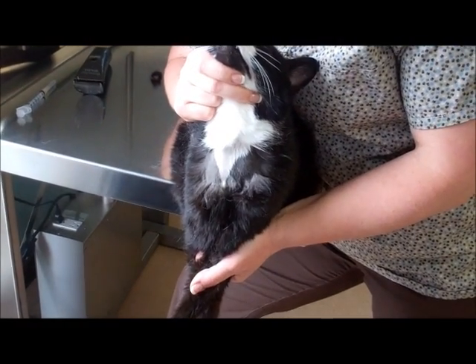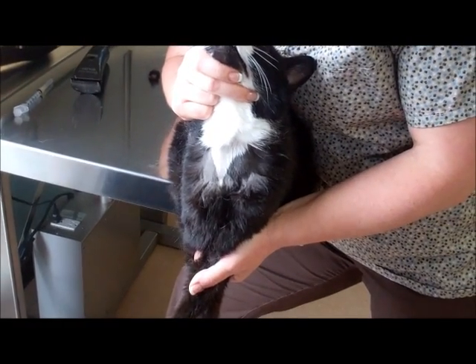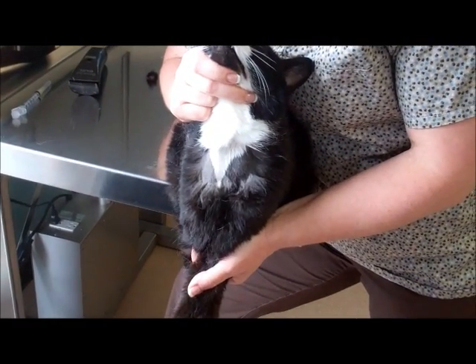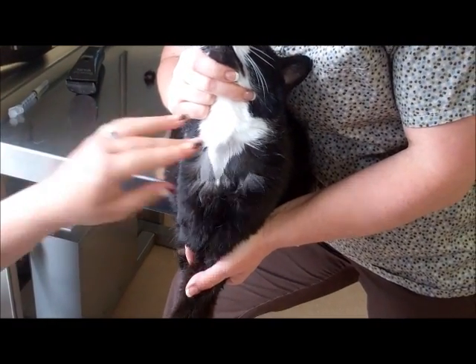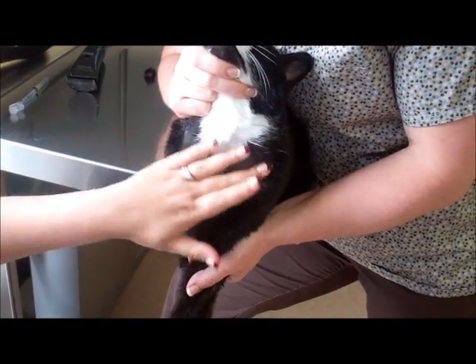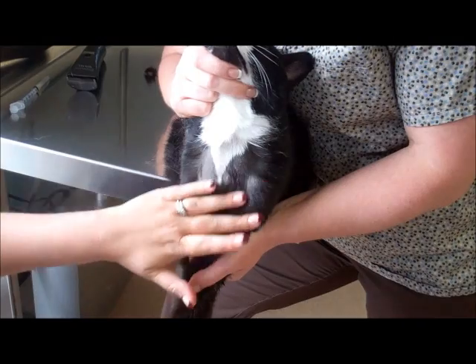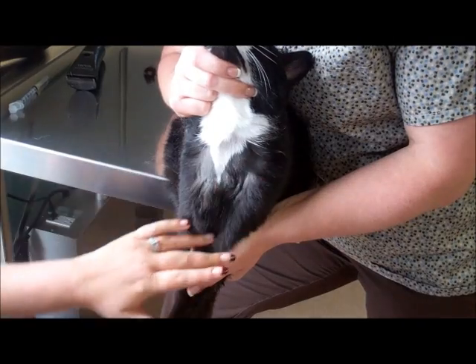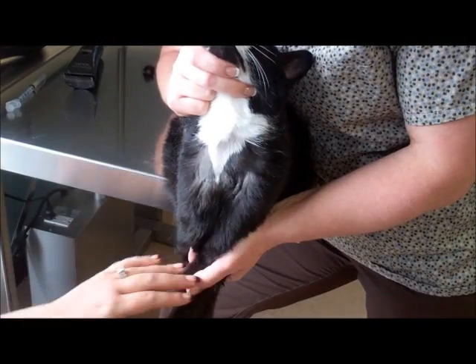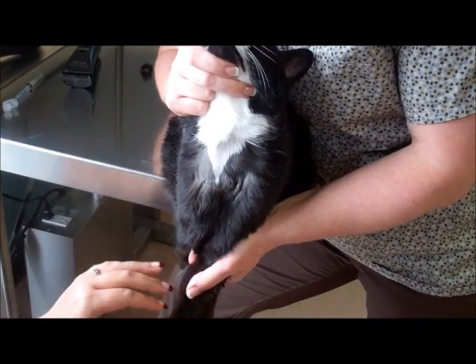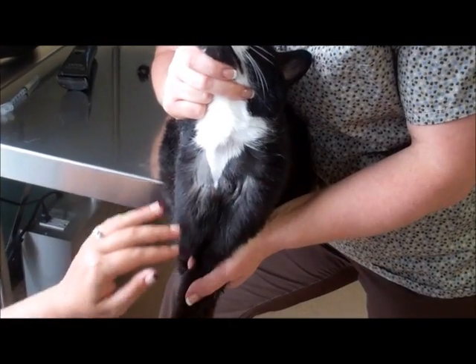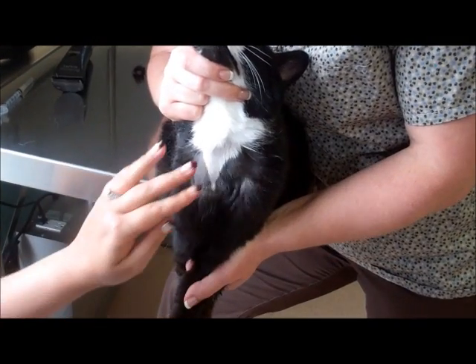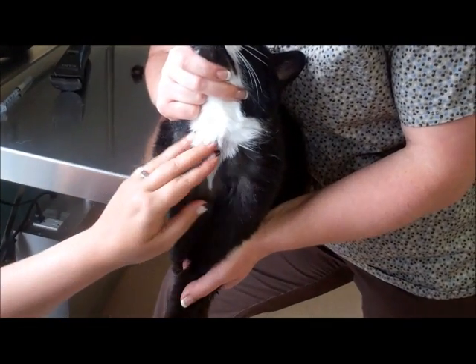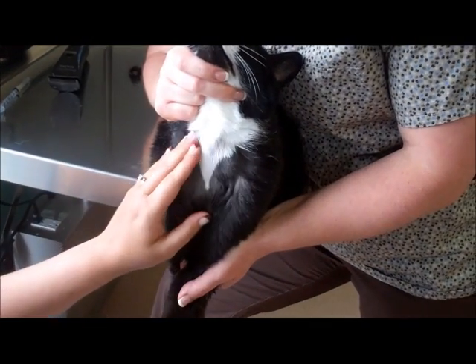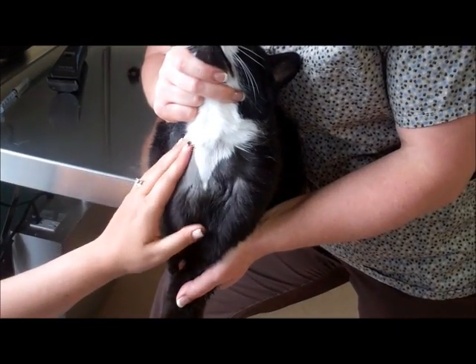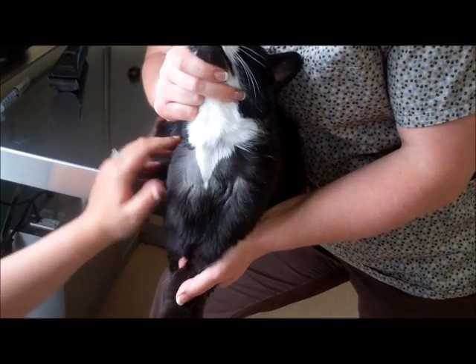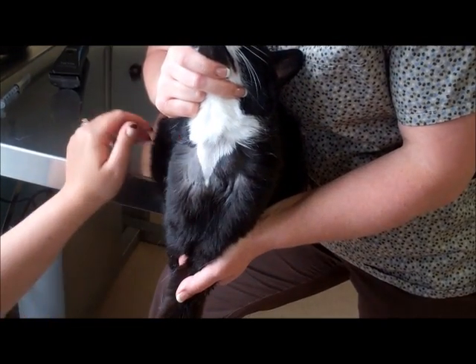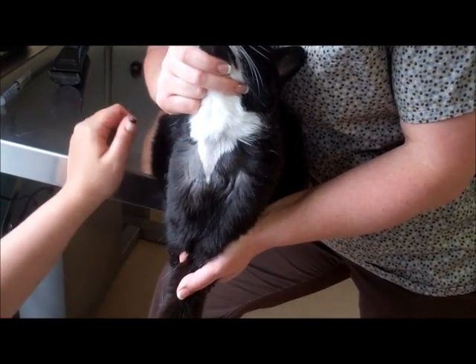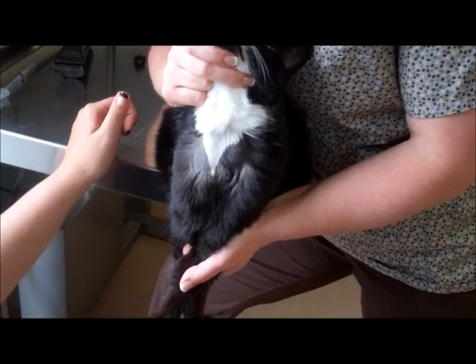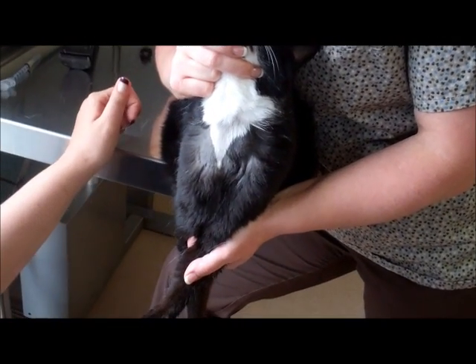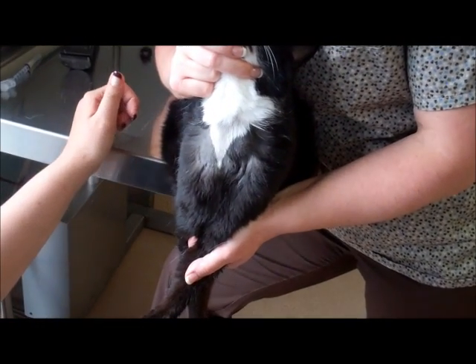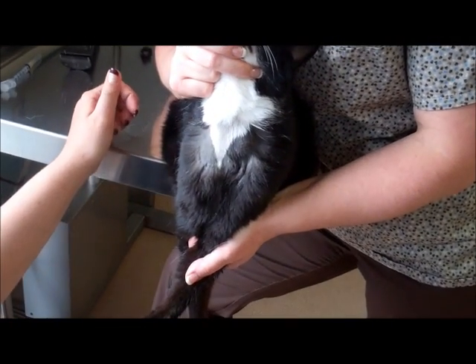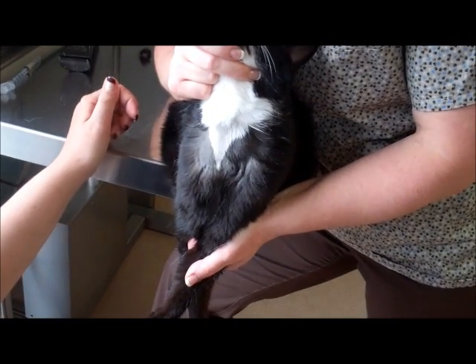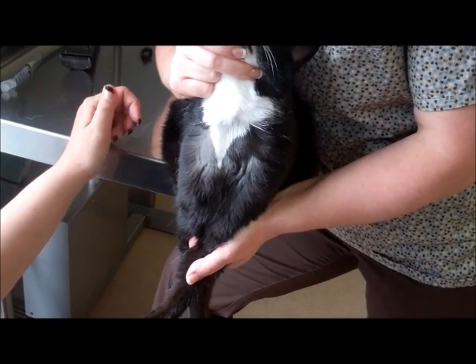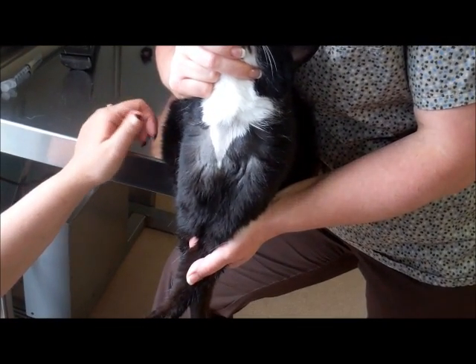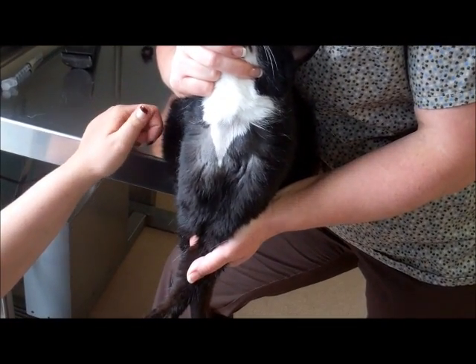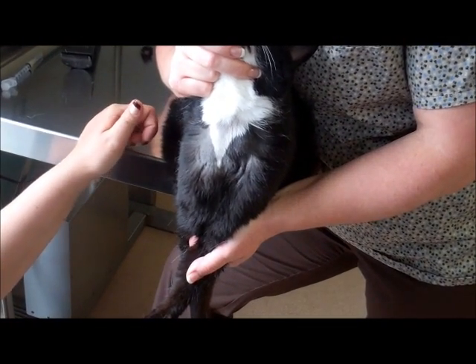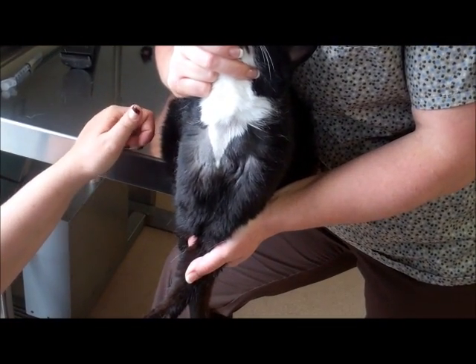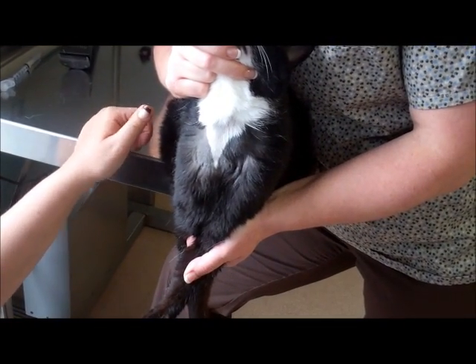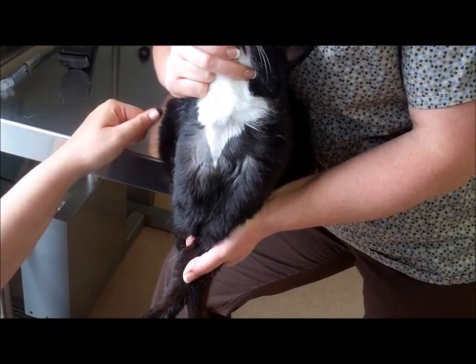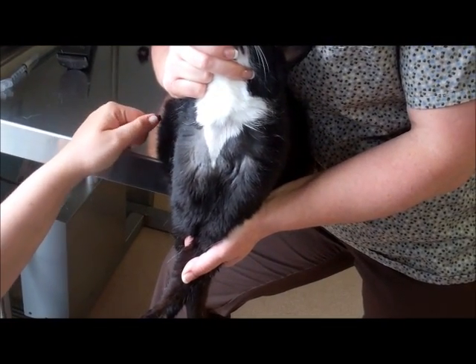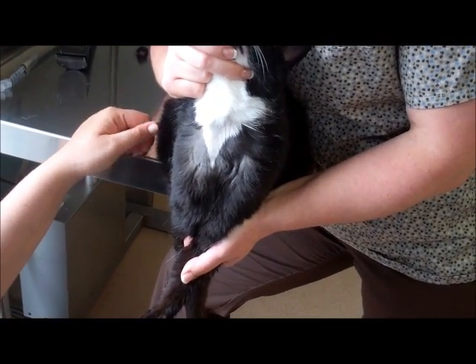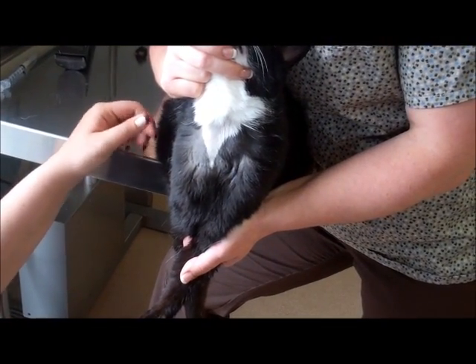The first thing you want to do is clip the hair away from the area to make the vein more visible whenever you are going to draw blood.